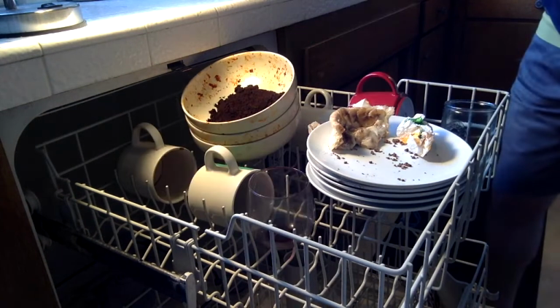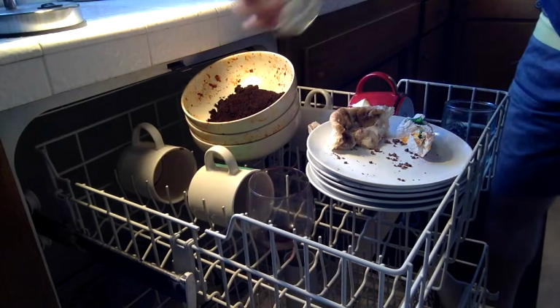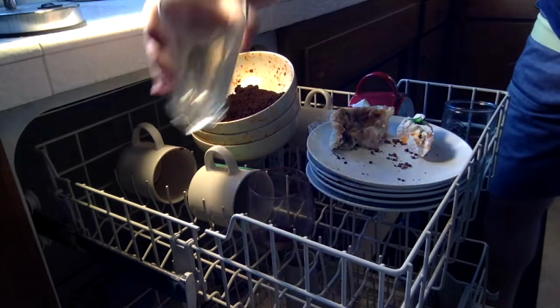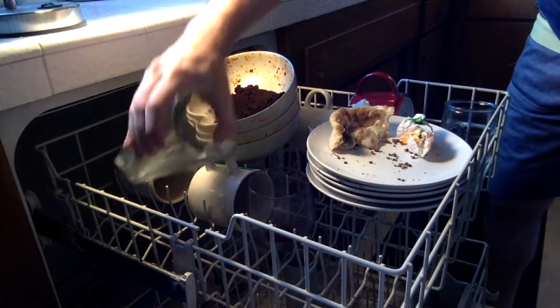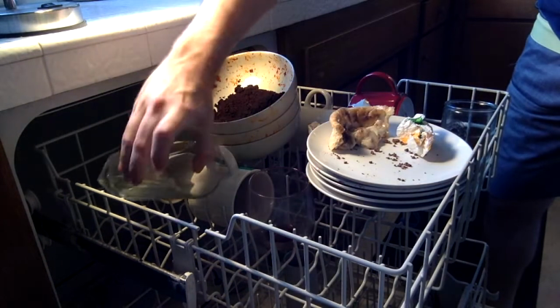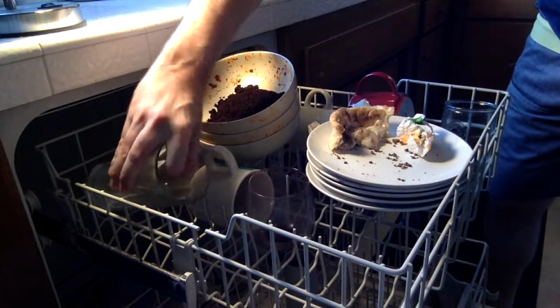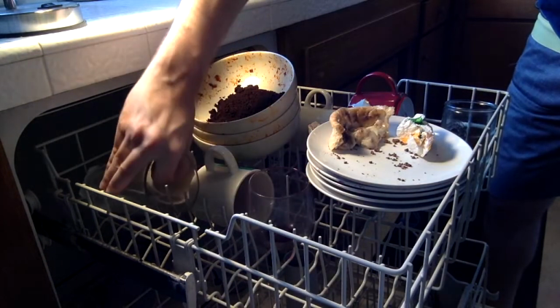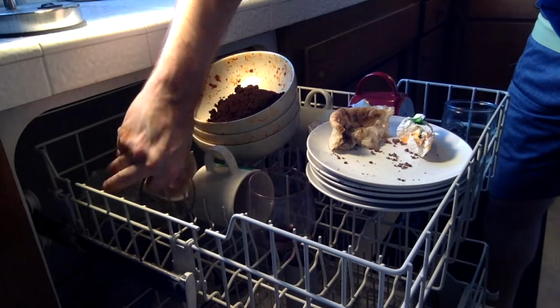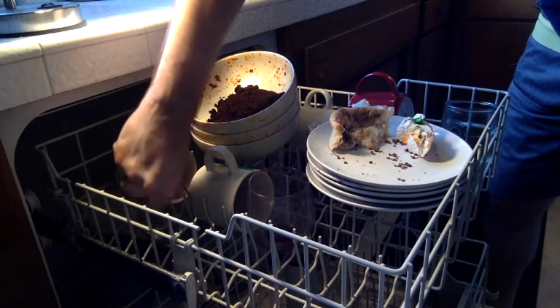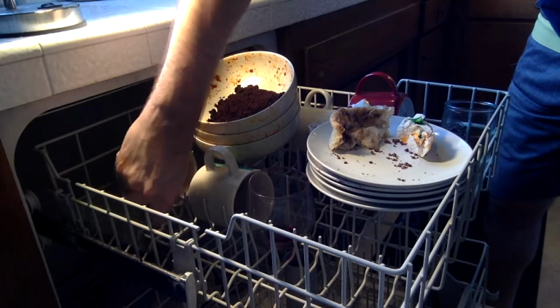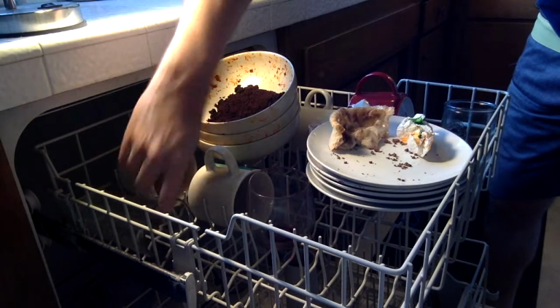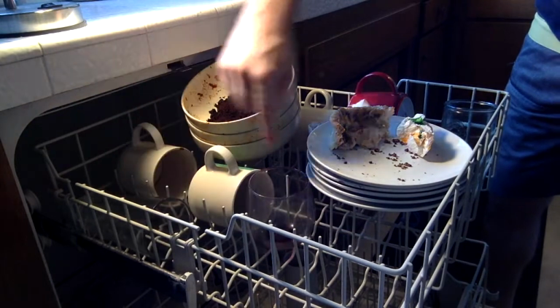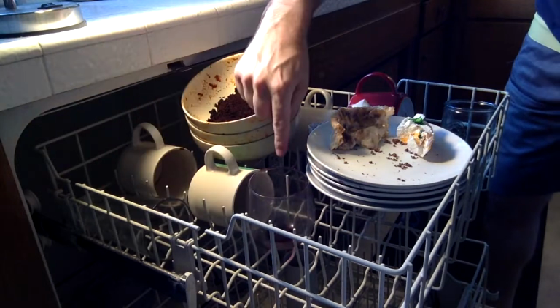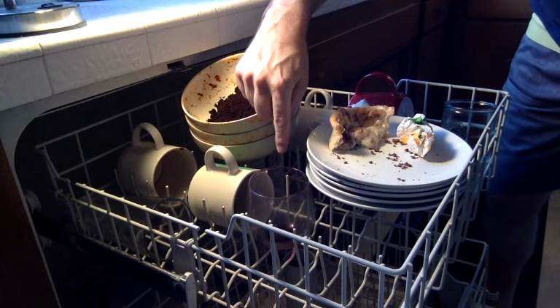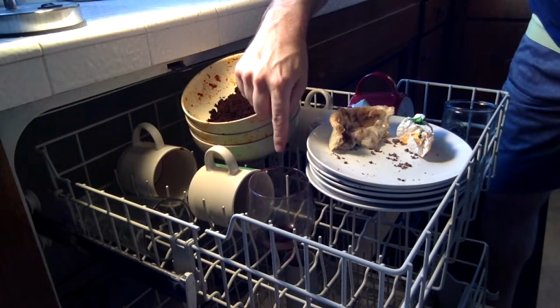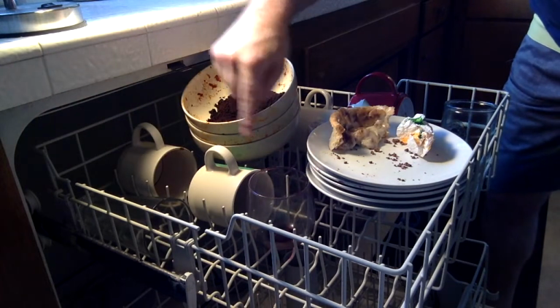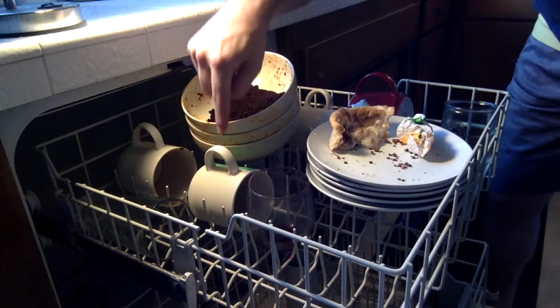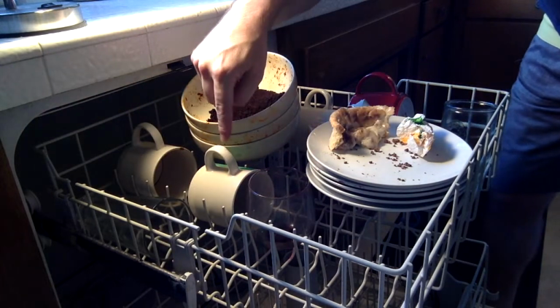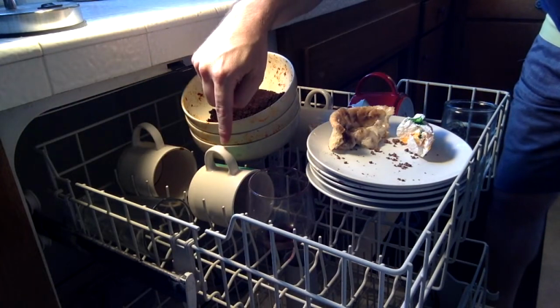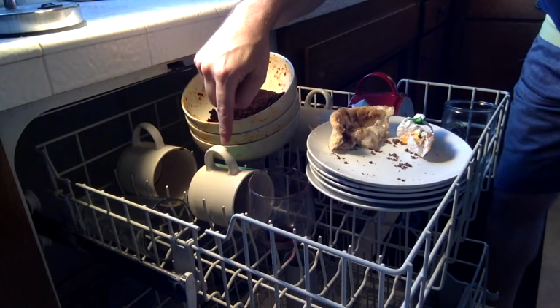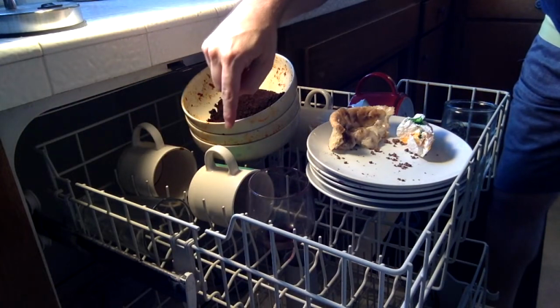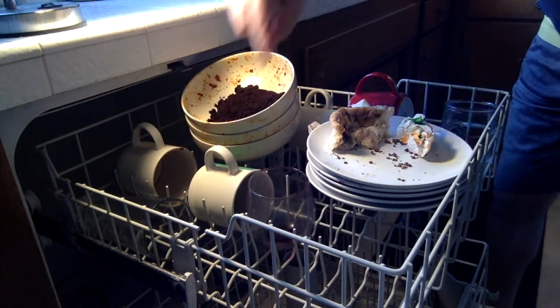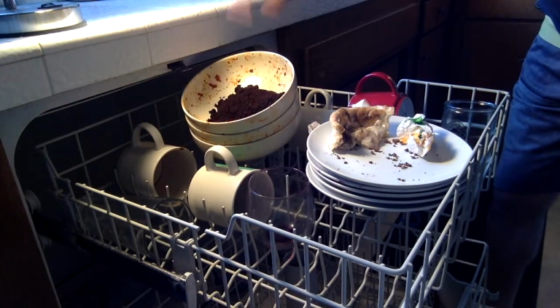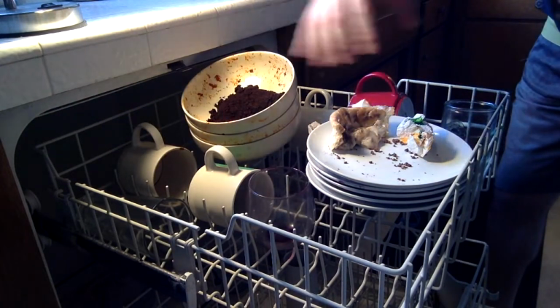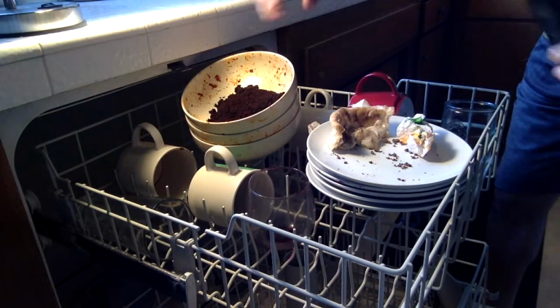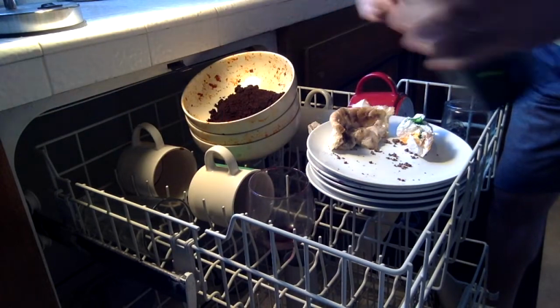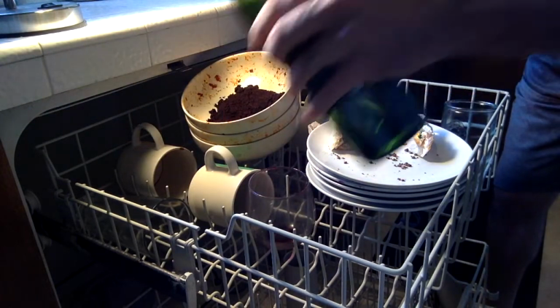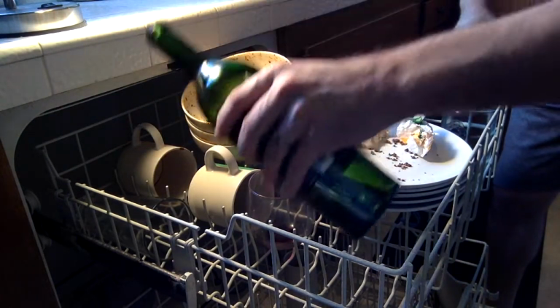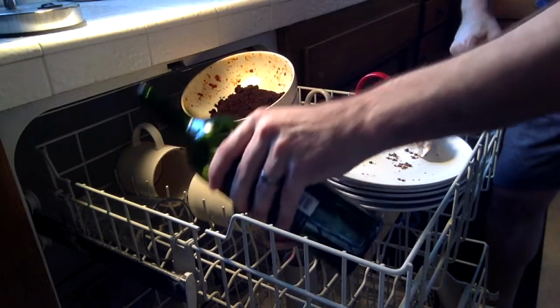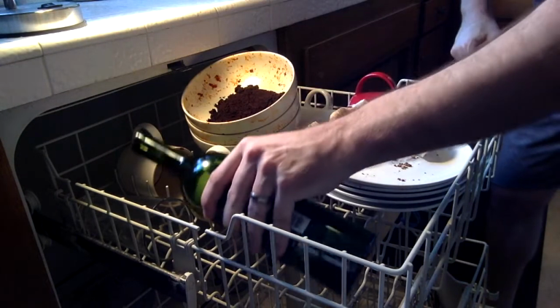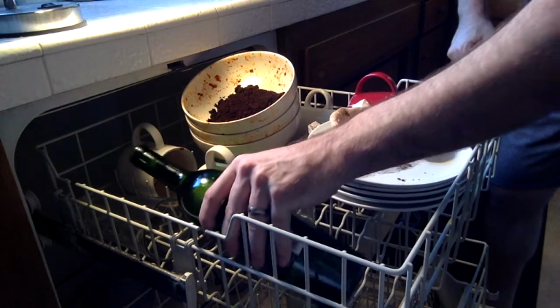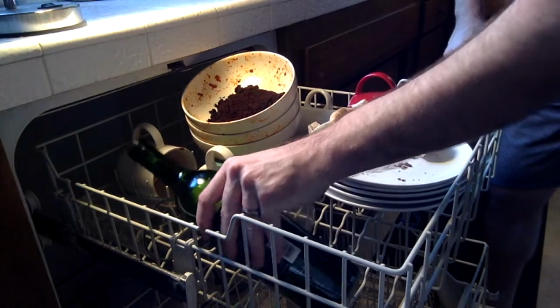Place glasses, wine glasses, and coffee mugs all around the plates and dishes.